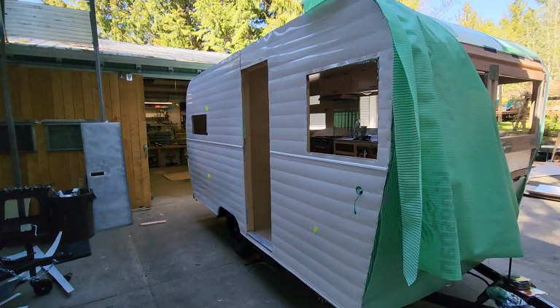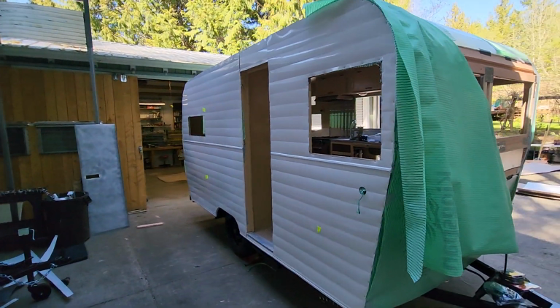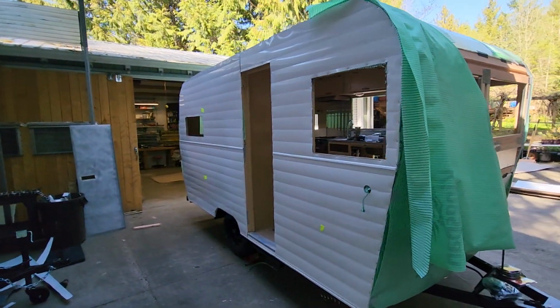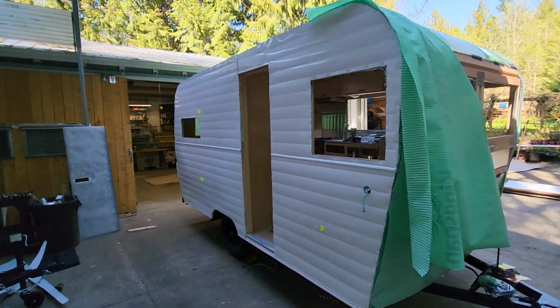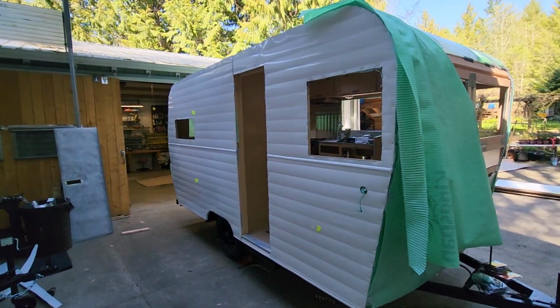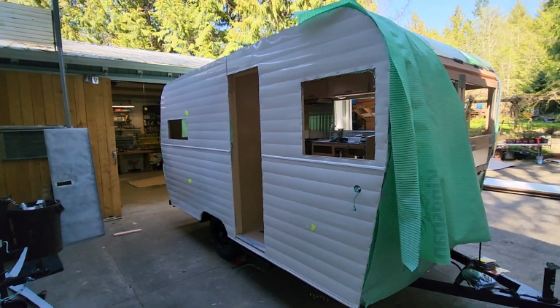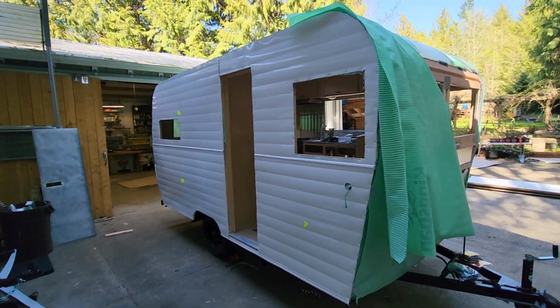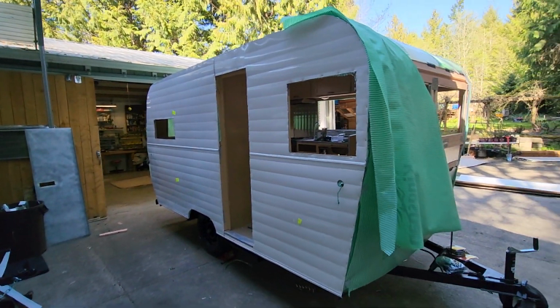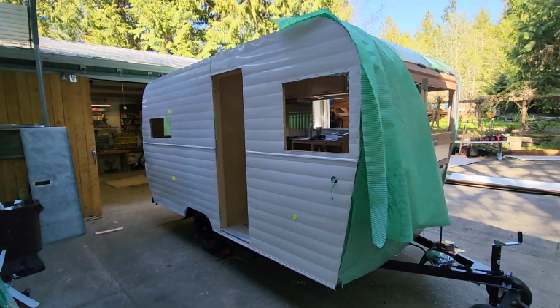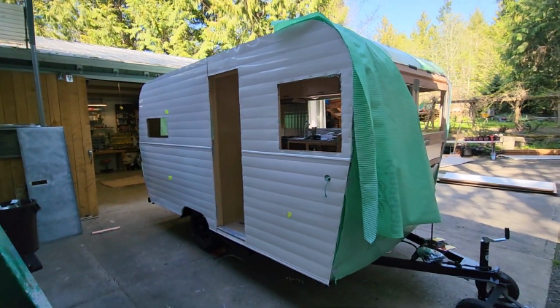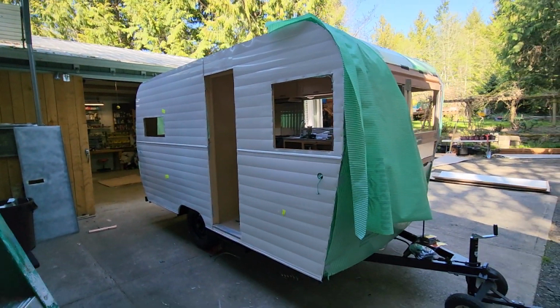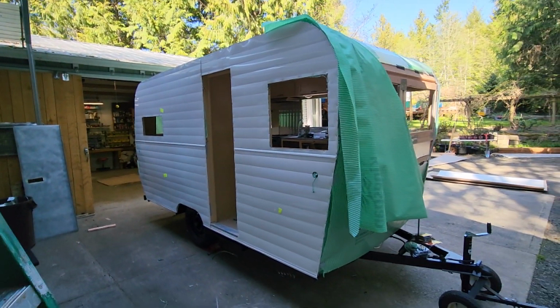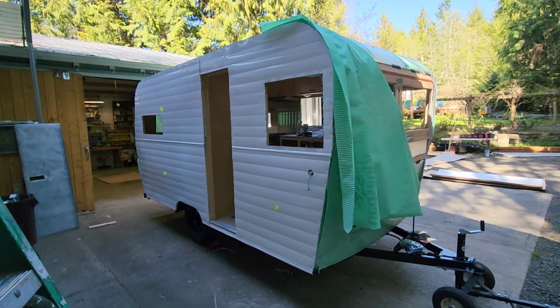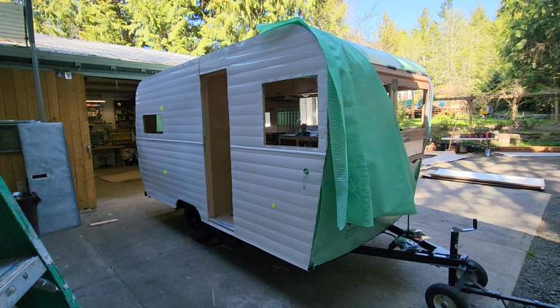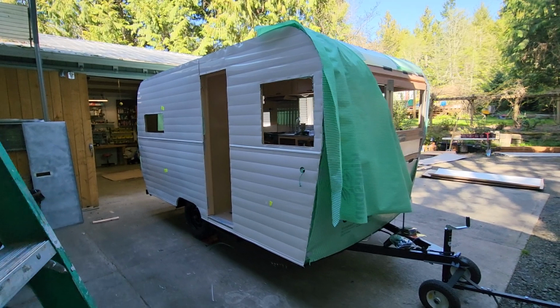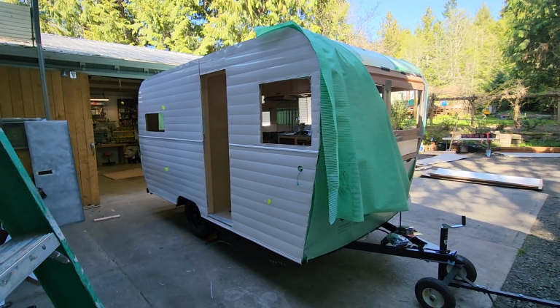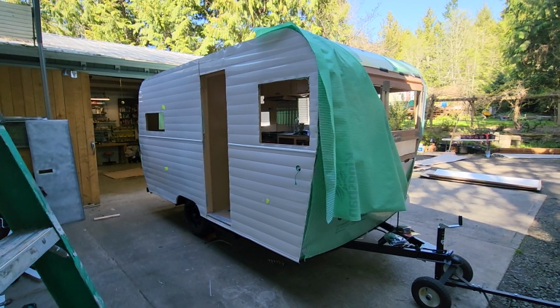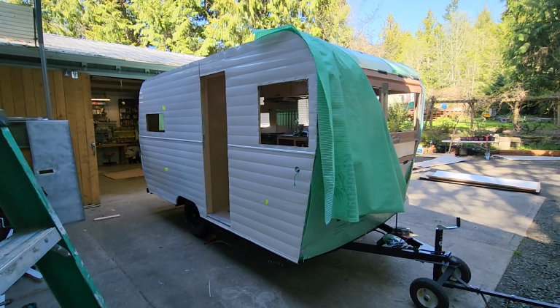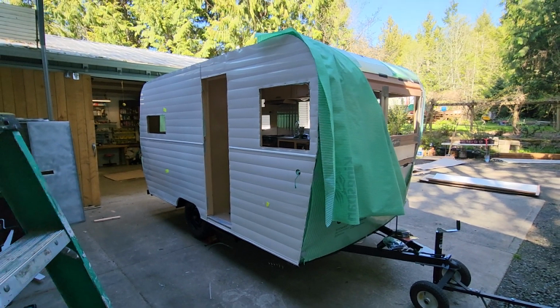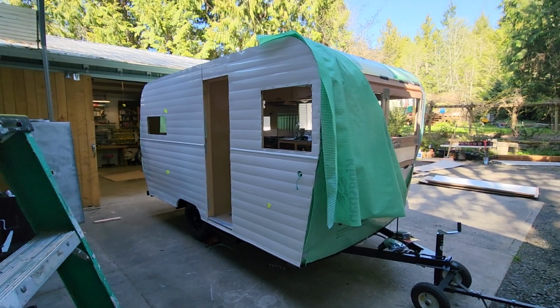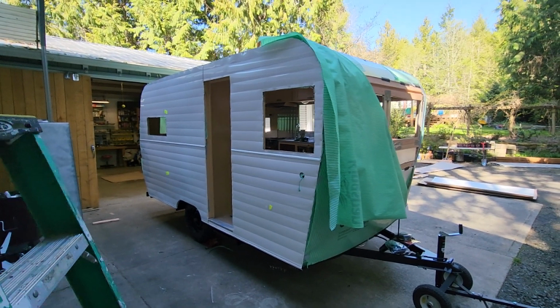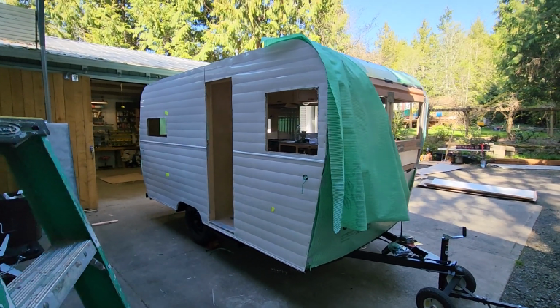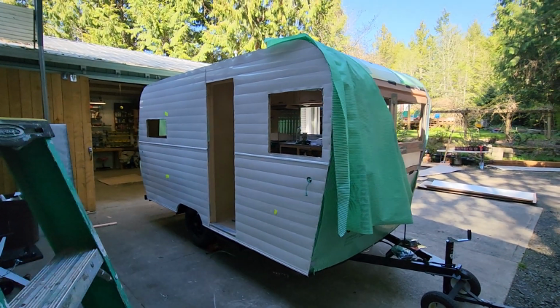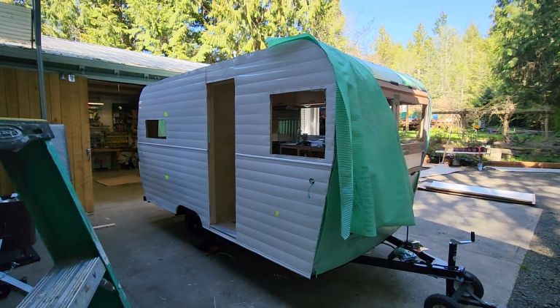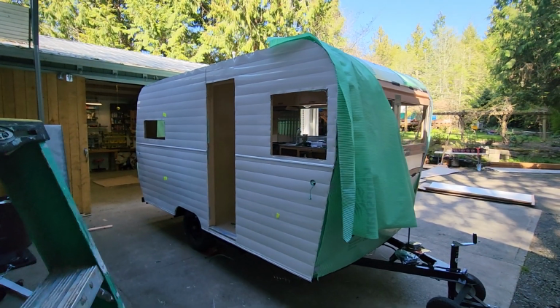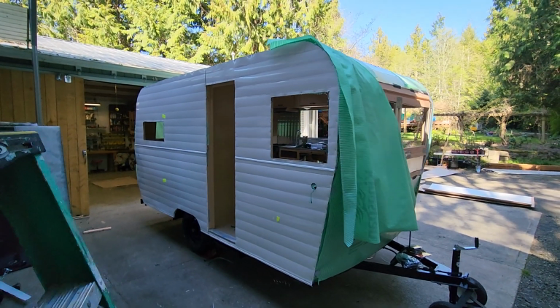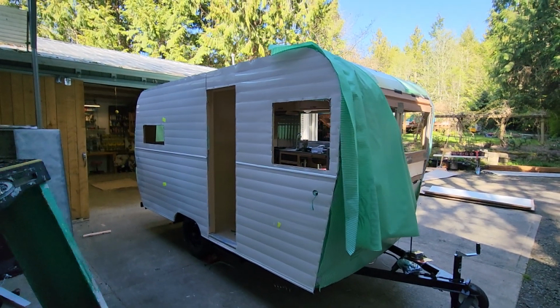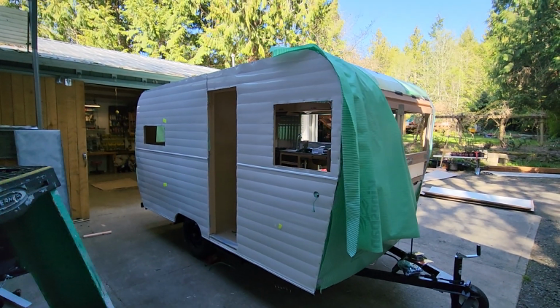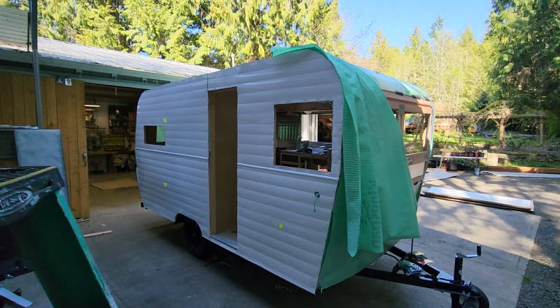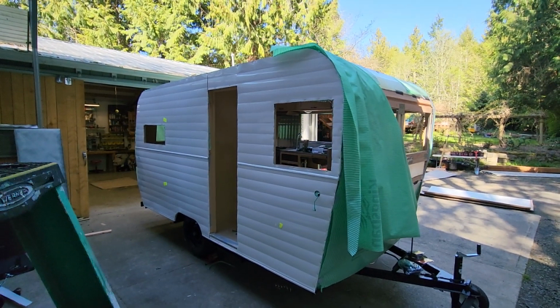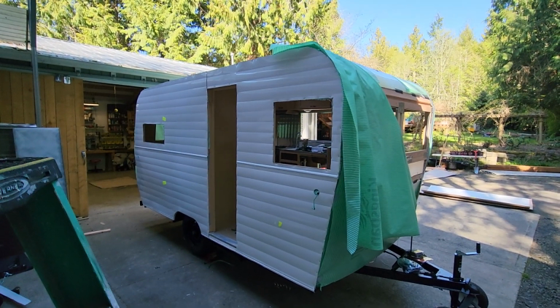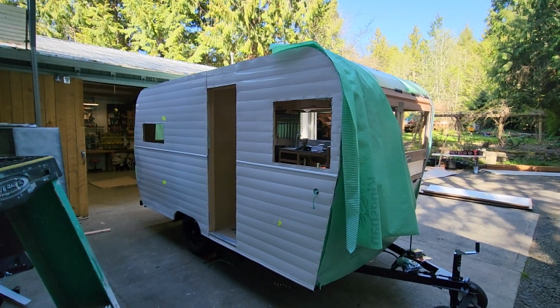Alright, so this is just a quick Friday update for the '62 Aristocrat.